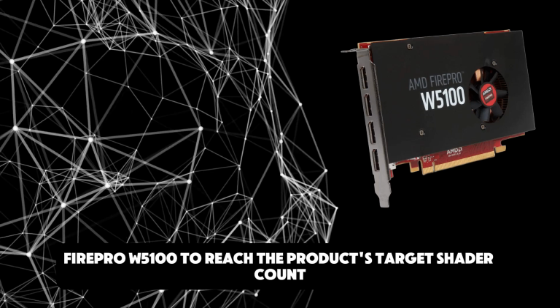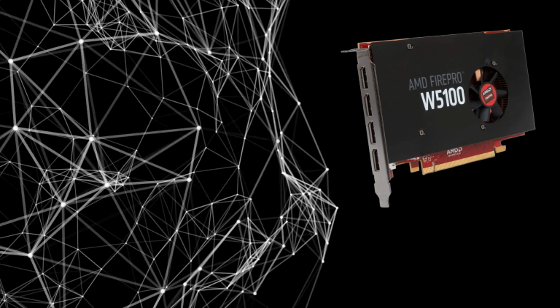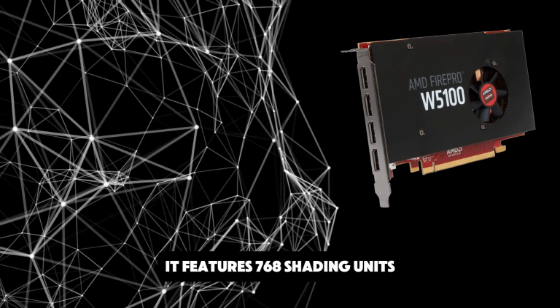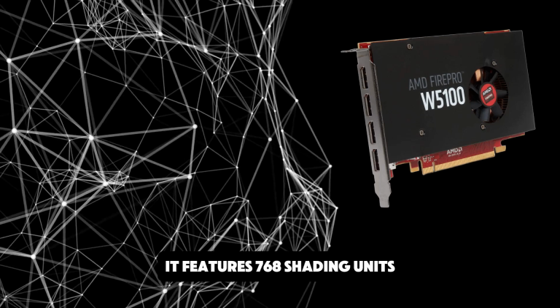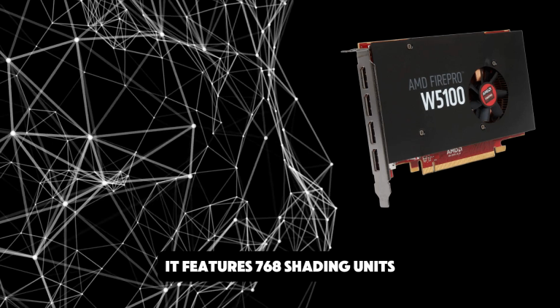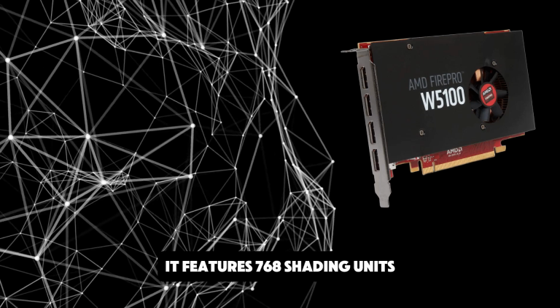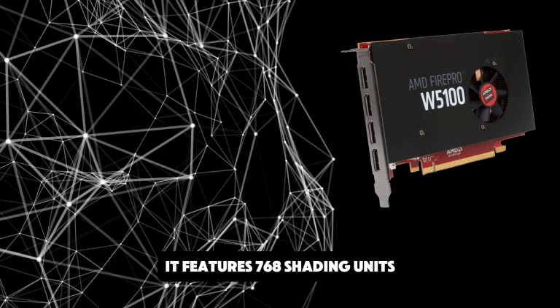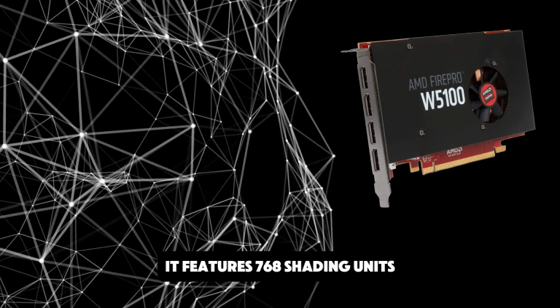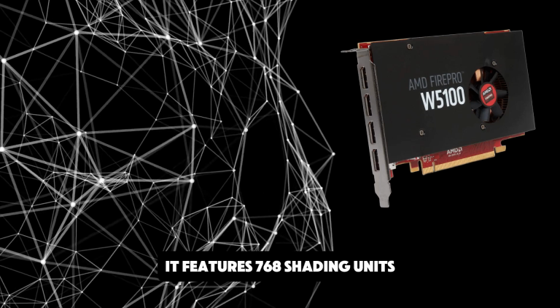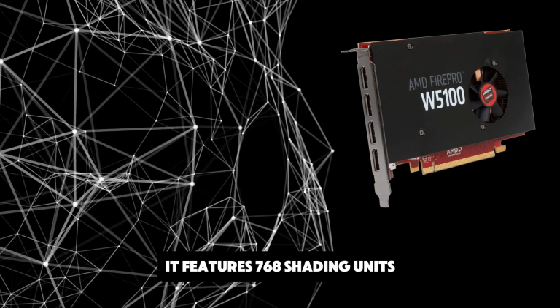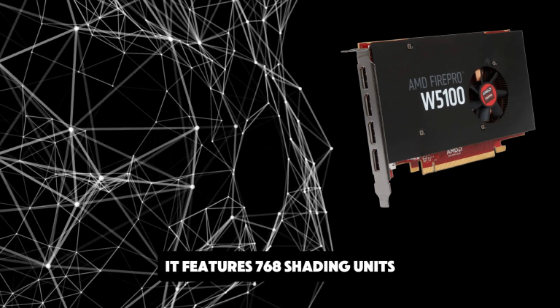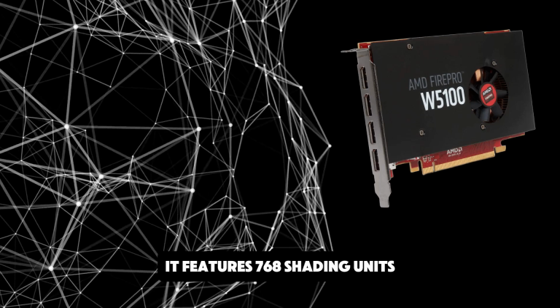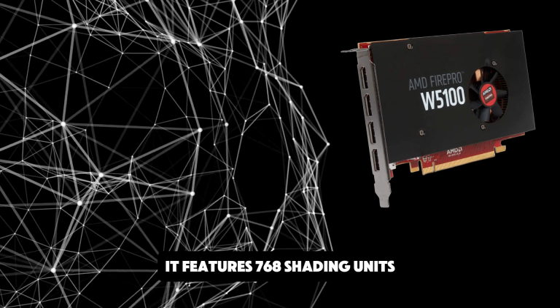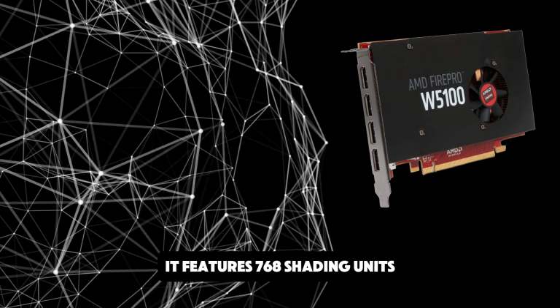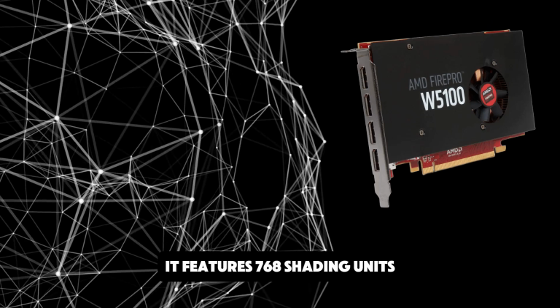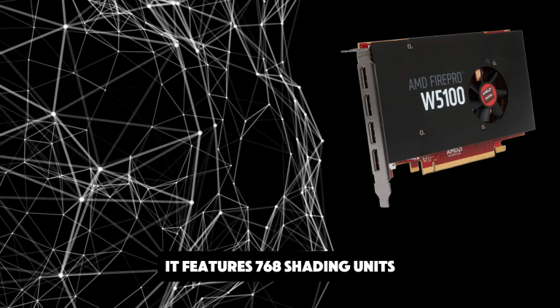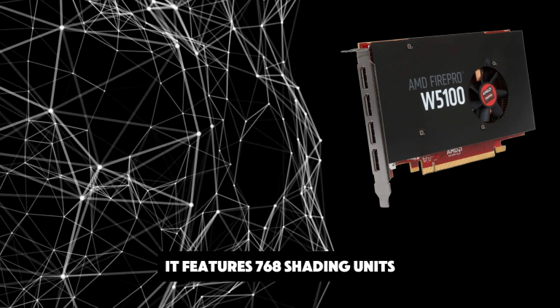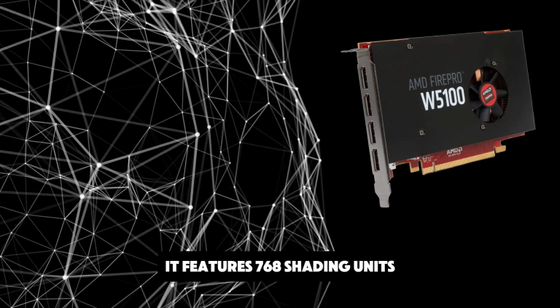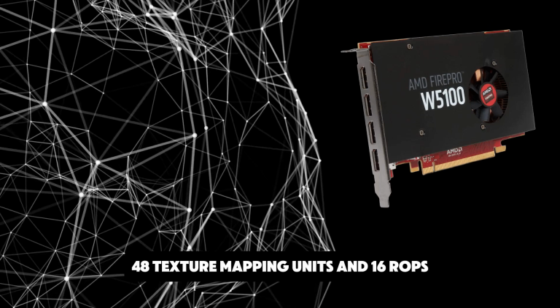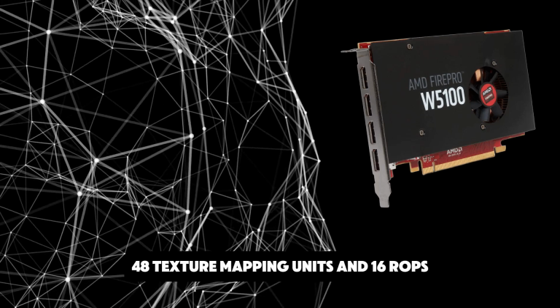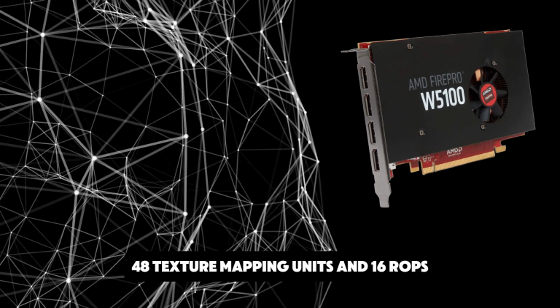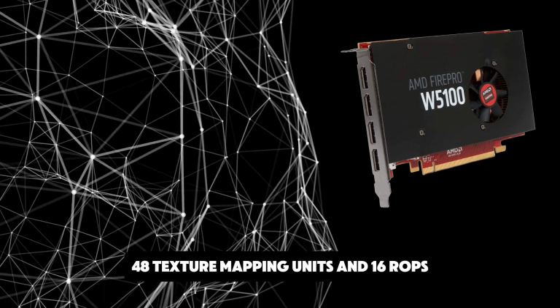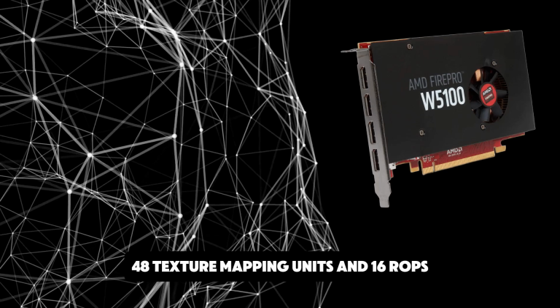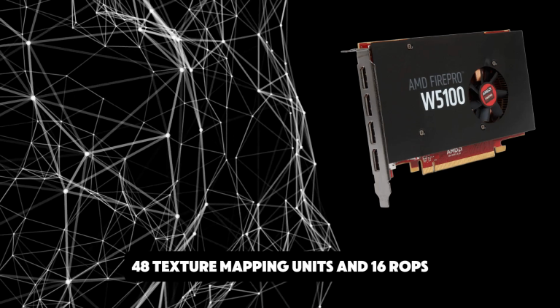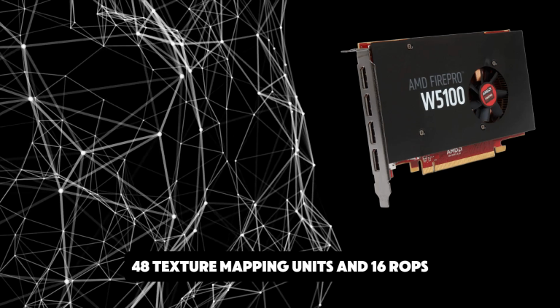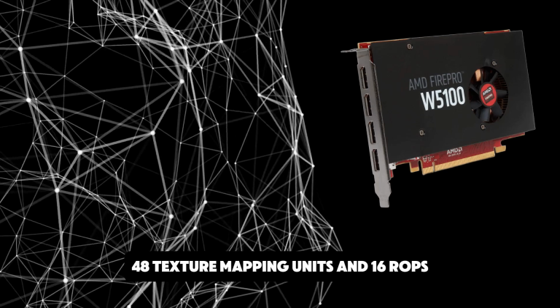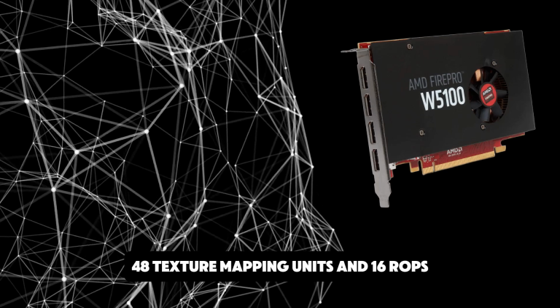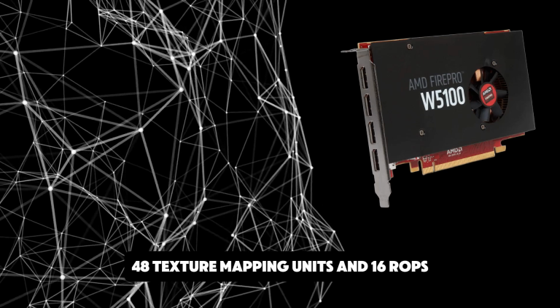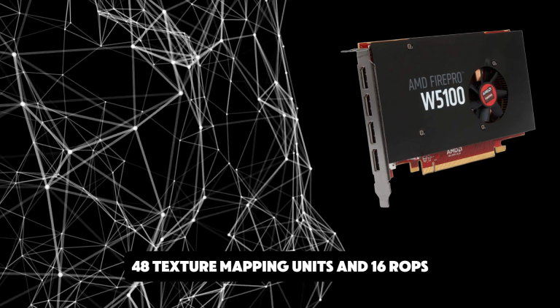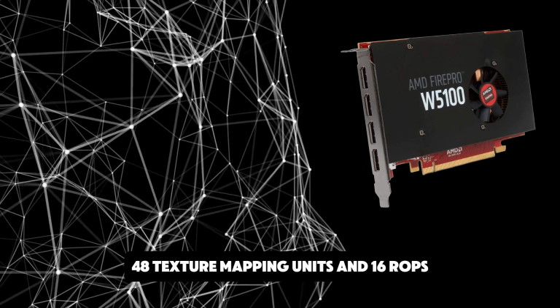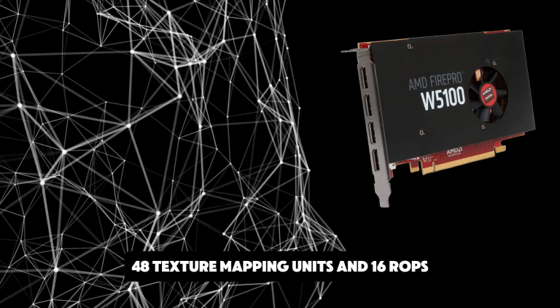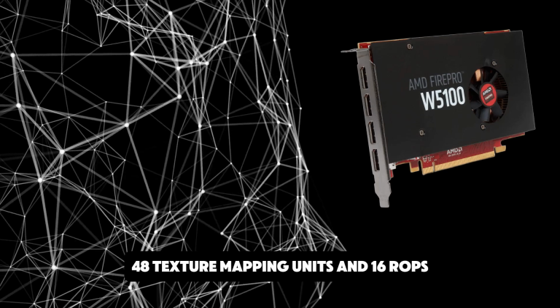It features 768 shading units, 48 texture mapping units, and 16 ROPs.